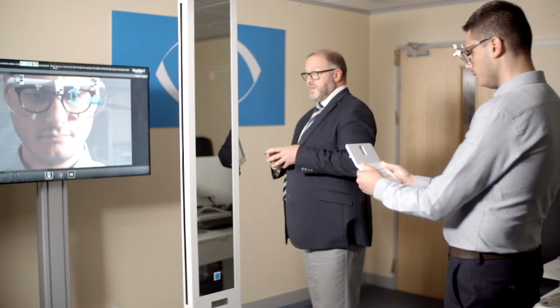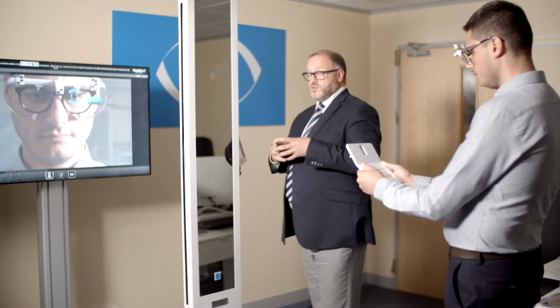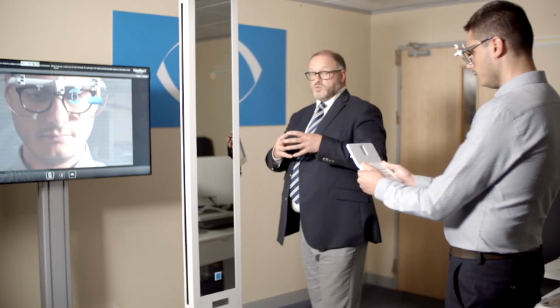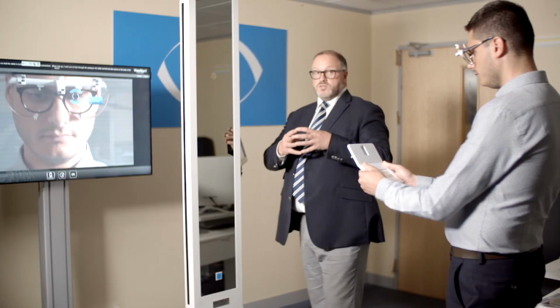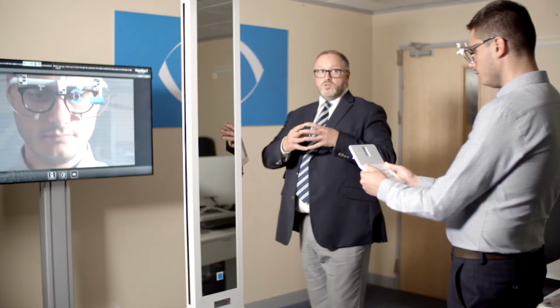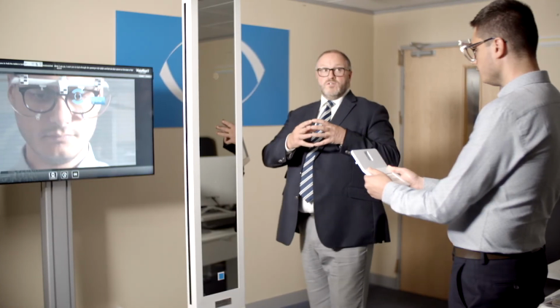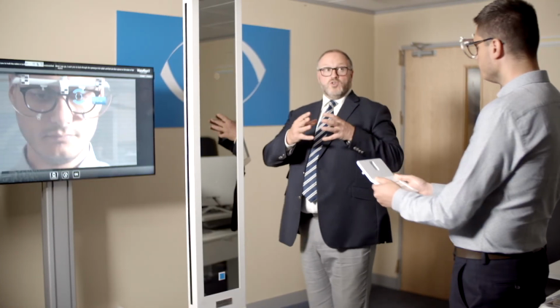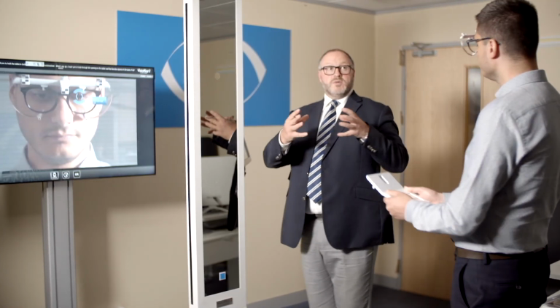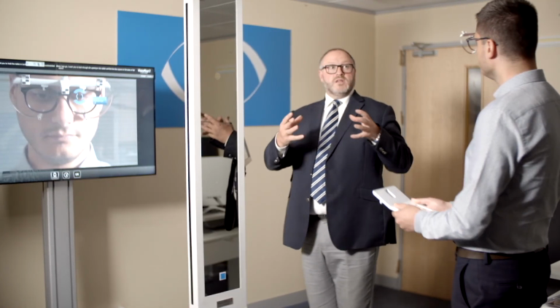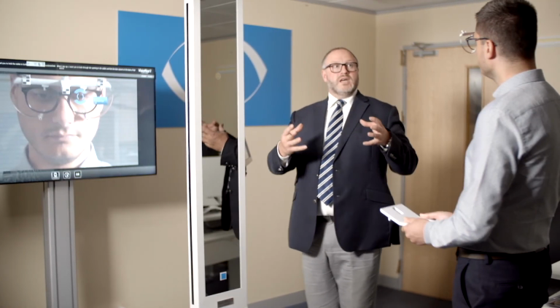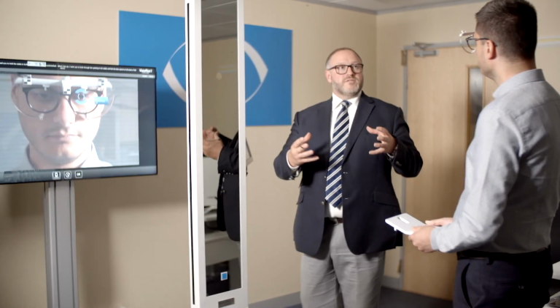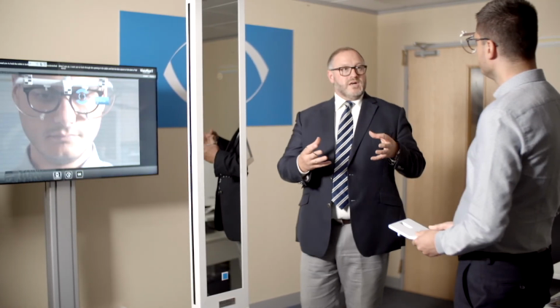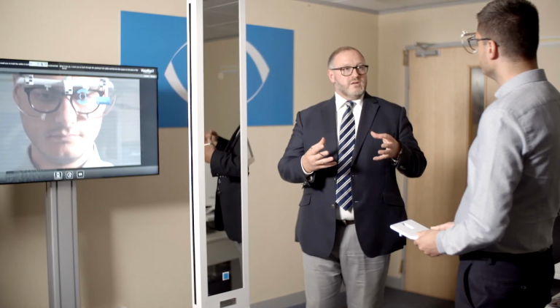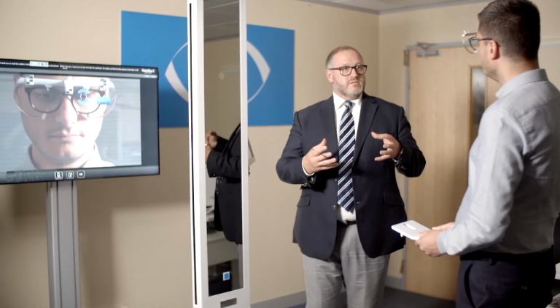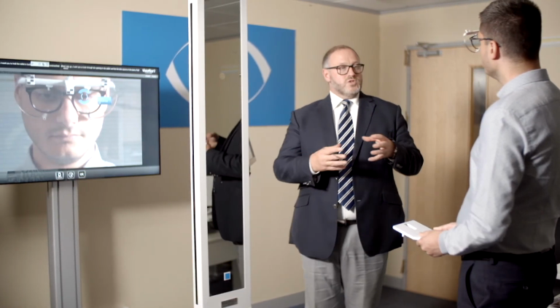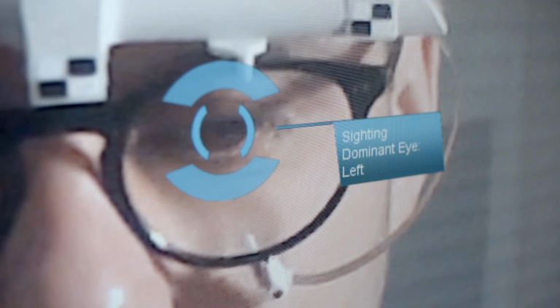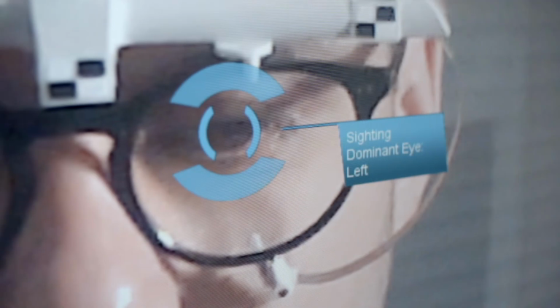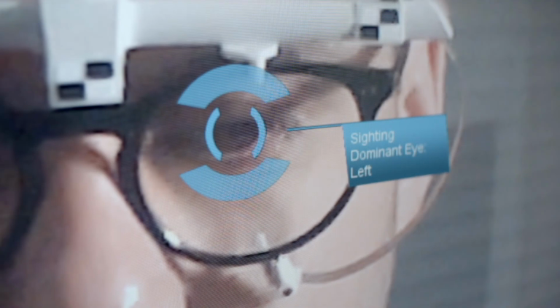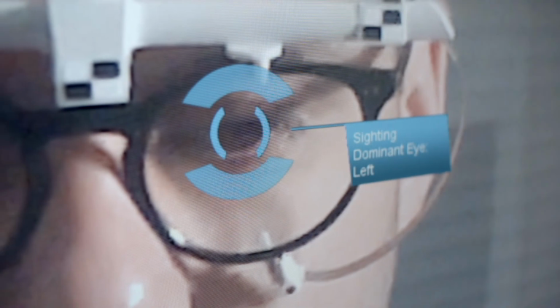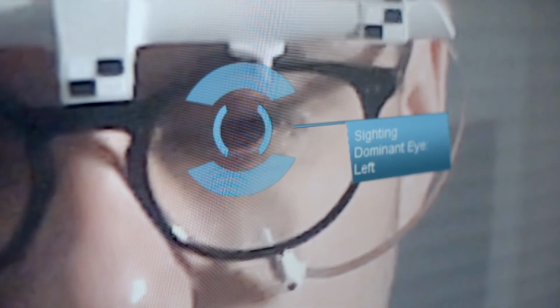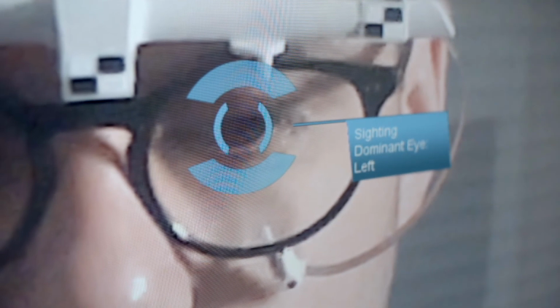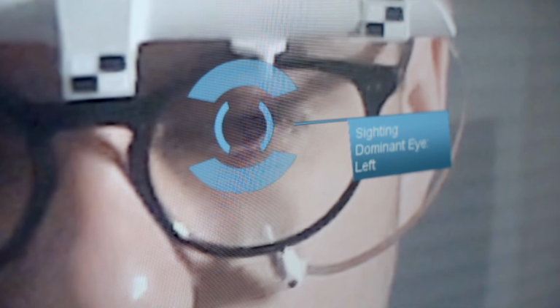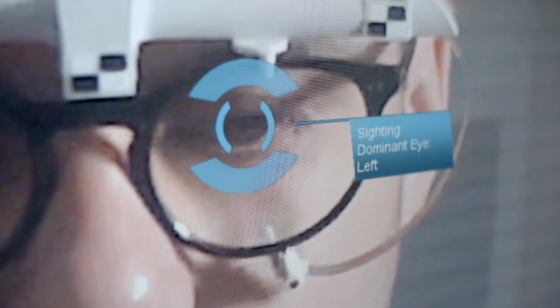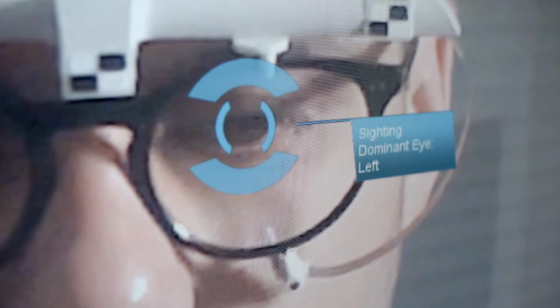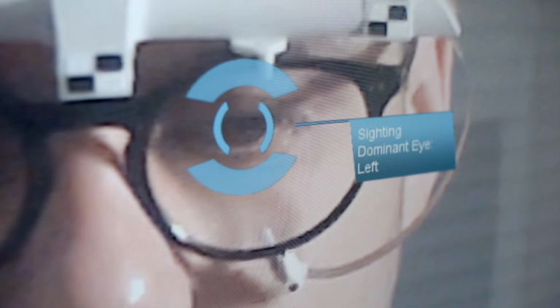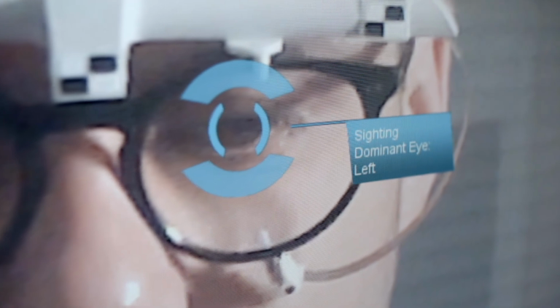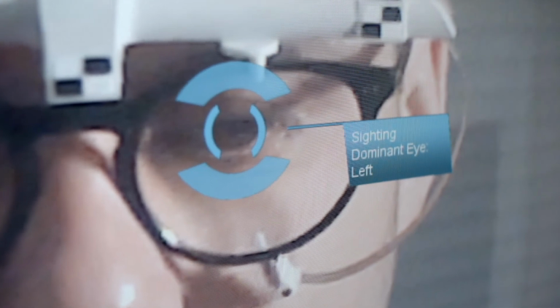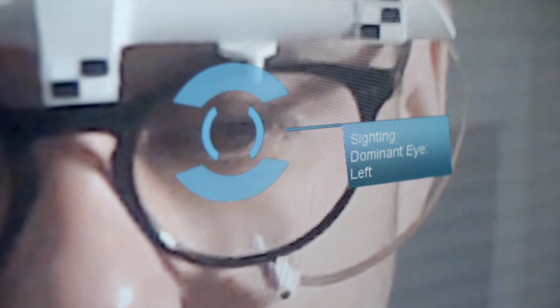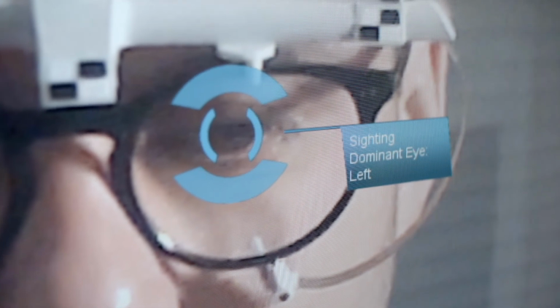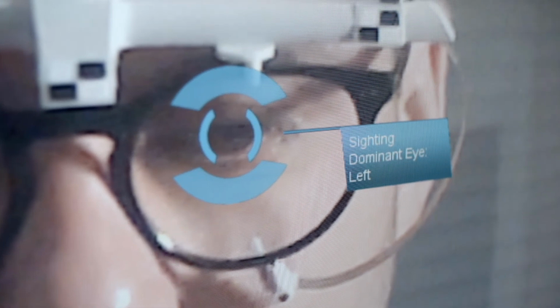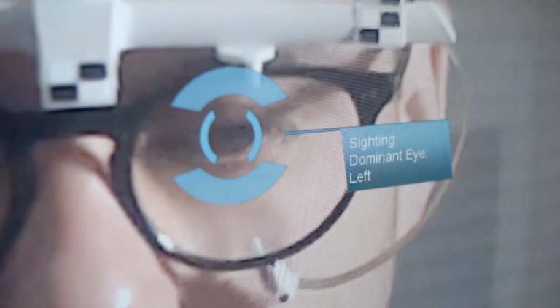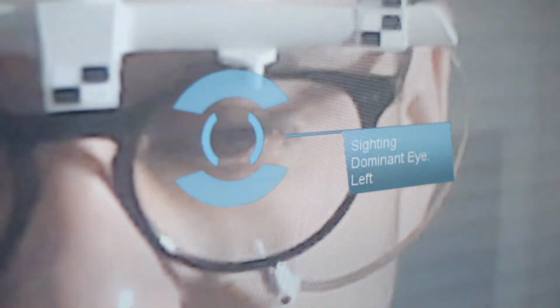That now shows that you have a dominant left eye, which we will incorporate into the design of the lens.